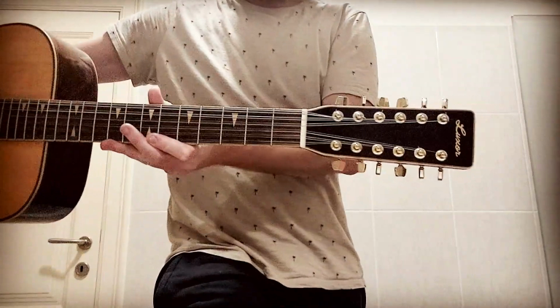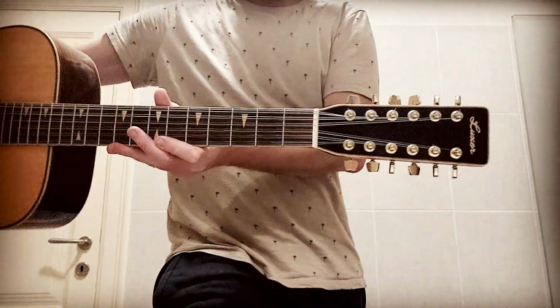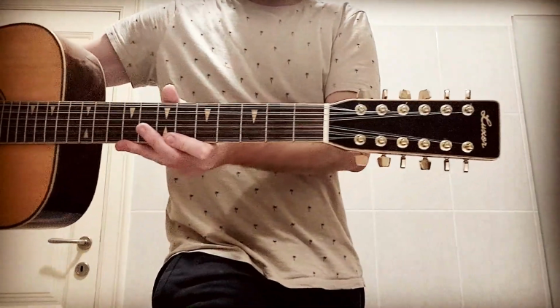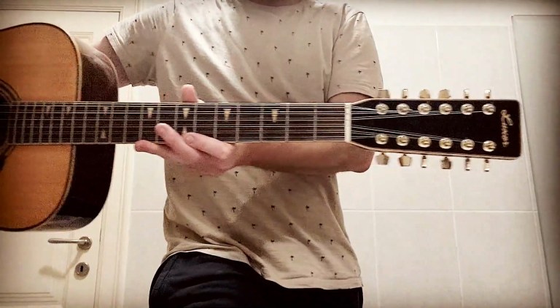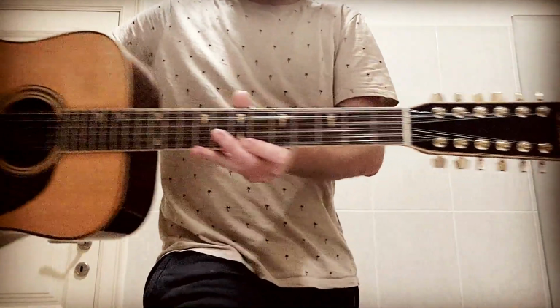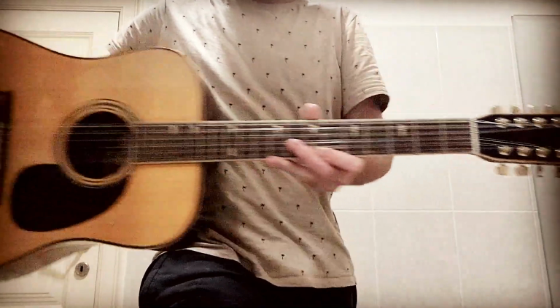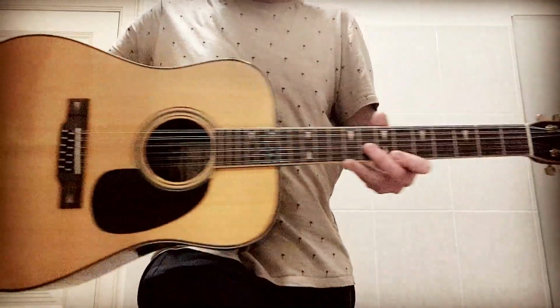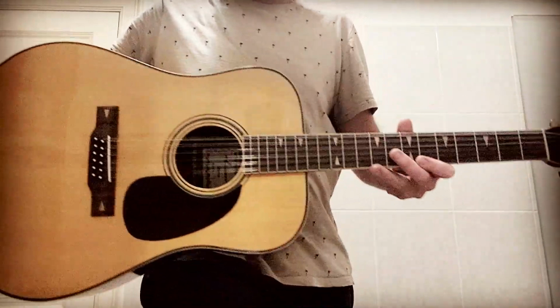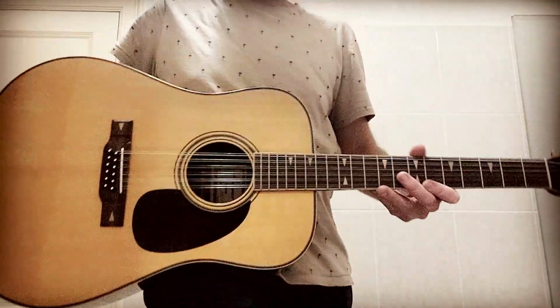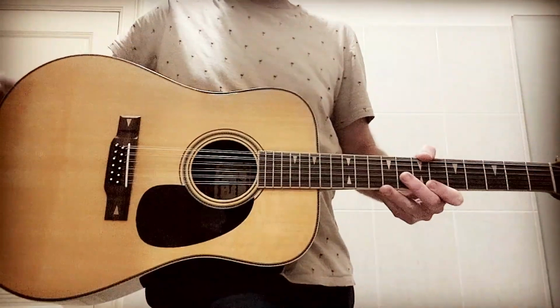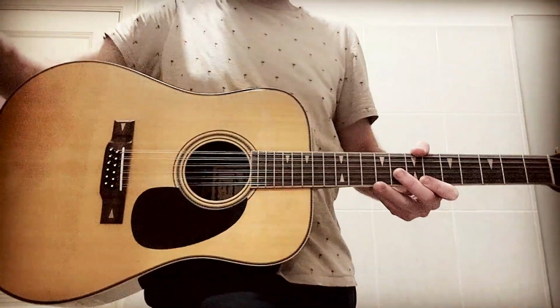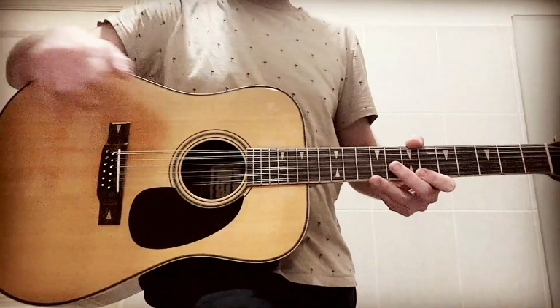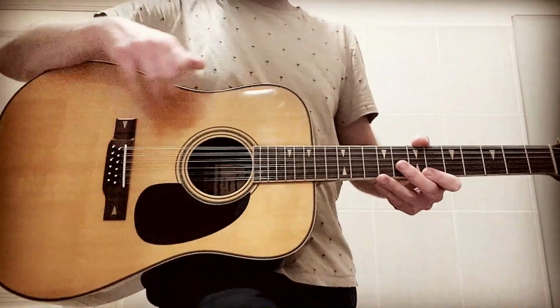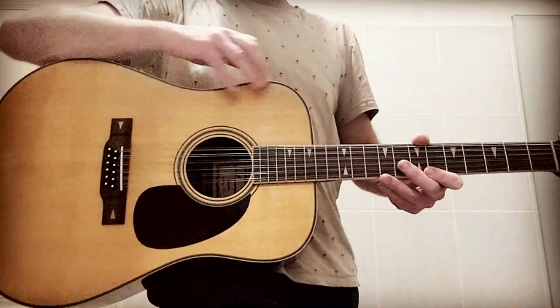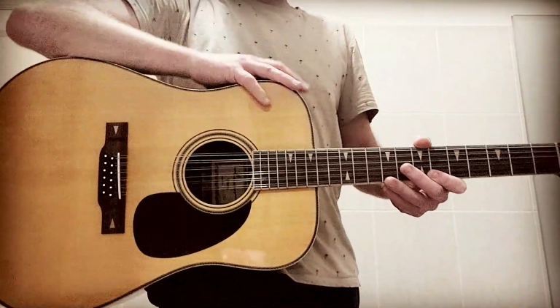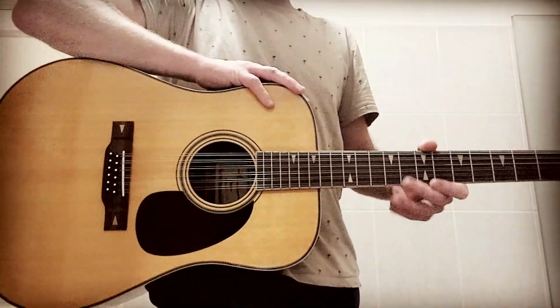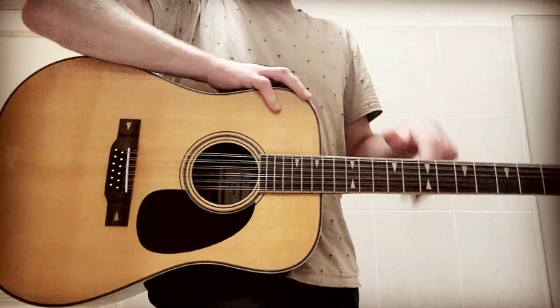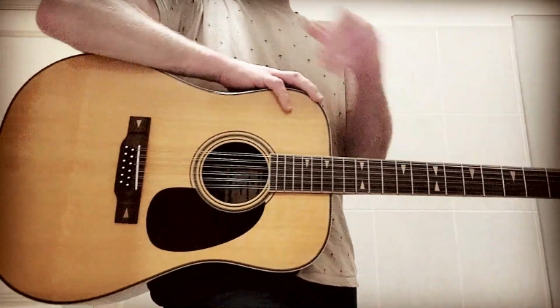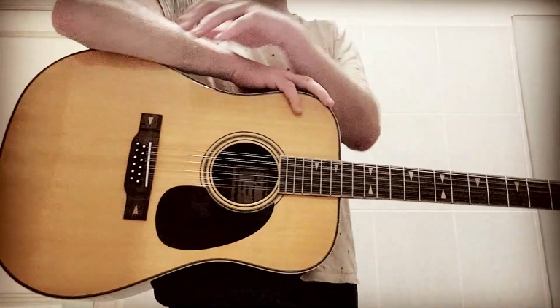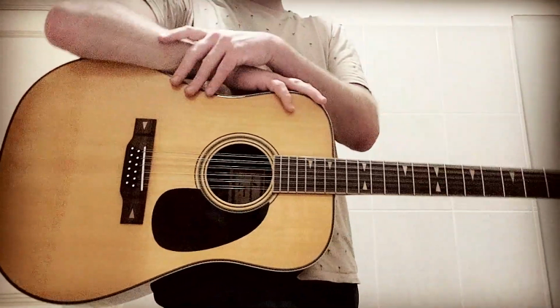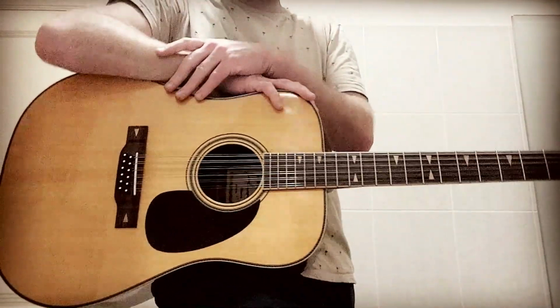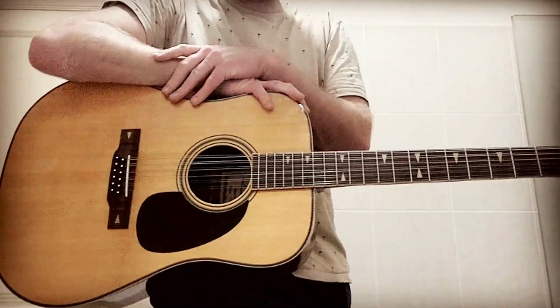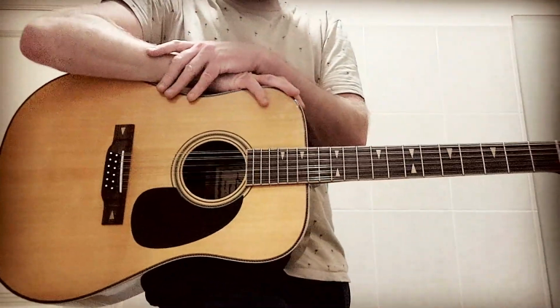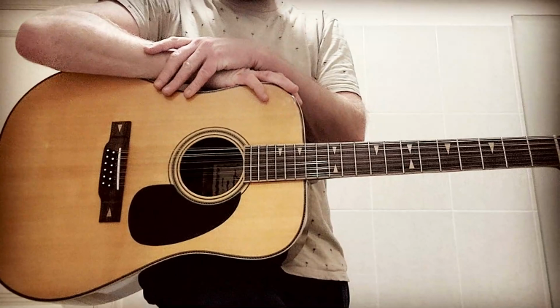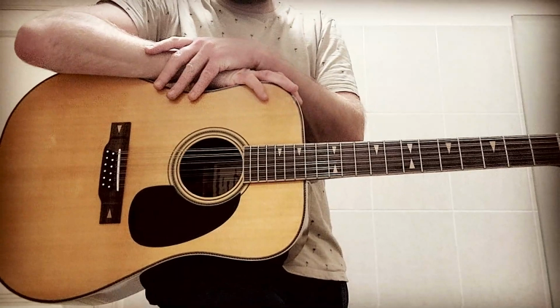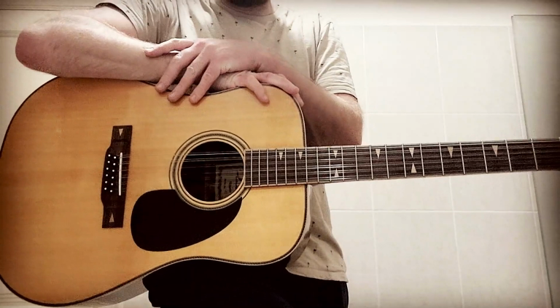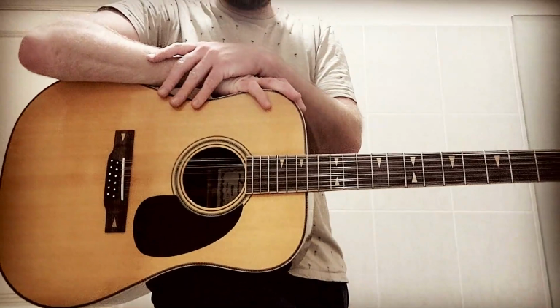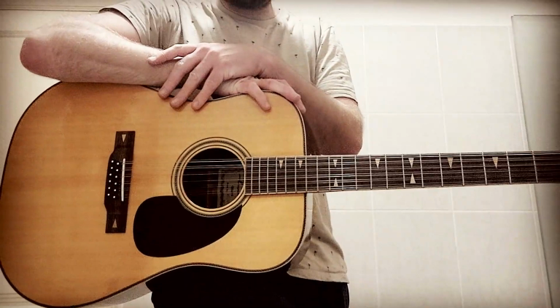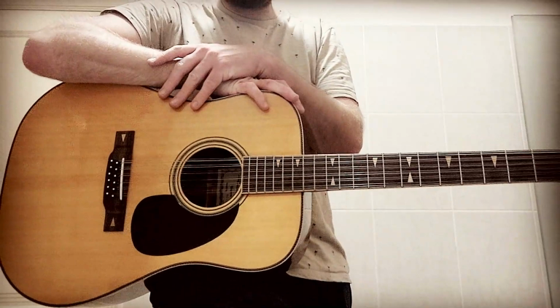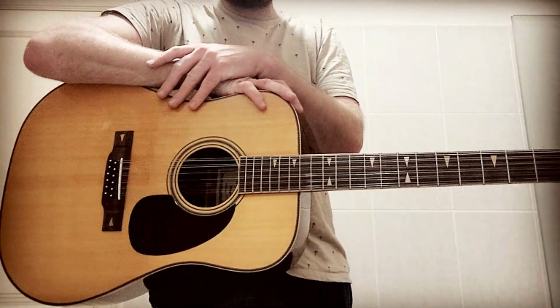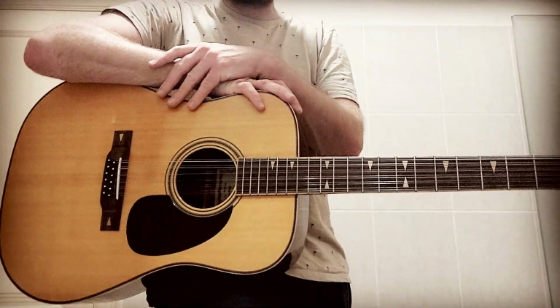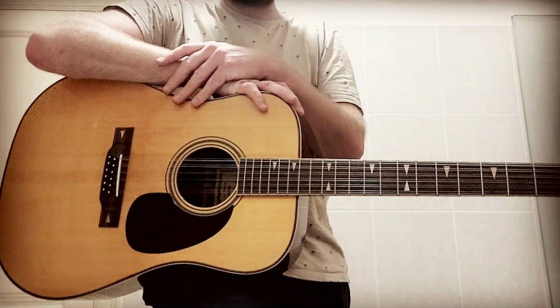Very nice guitar. So thanks for watching this tutorial, and see you next time.